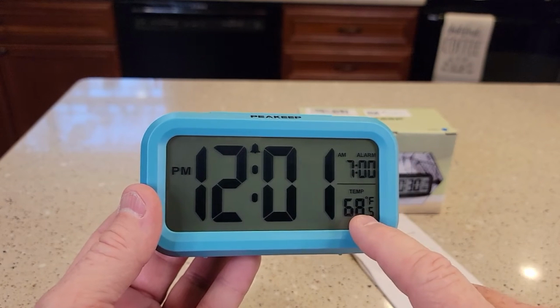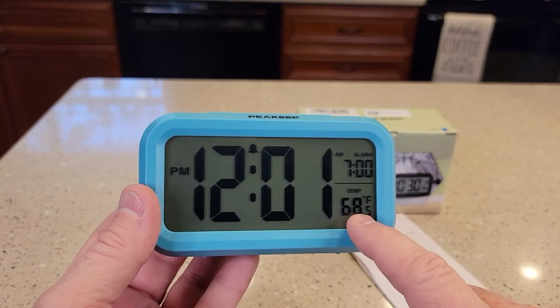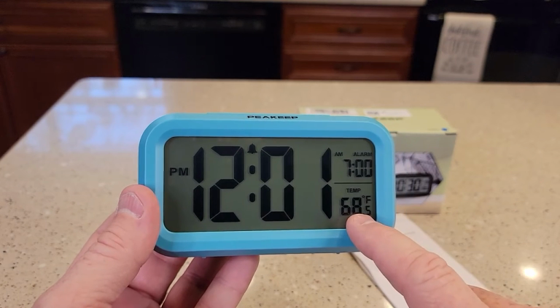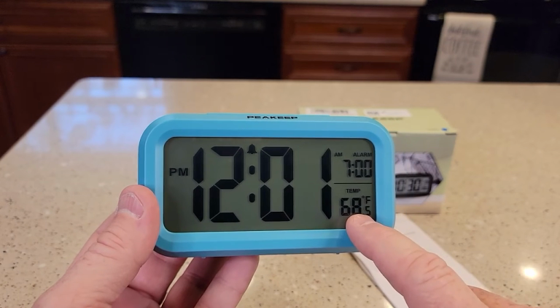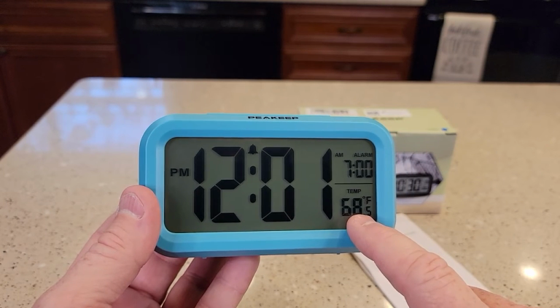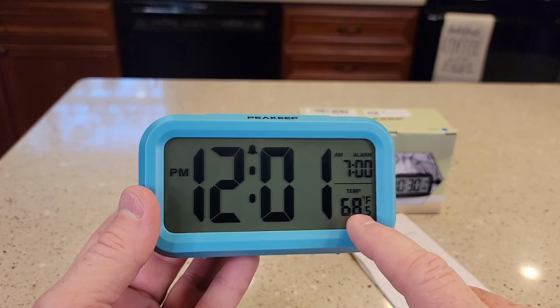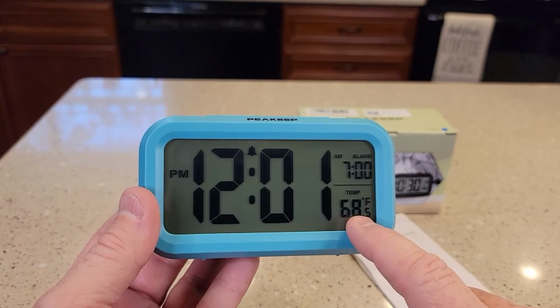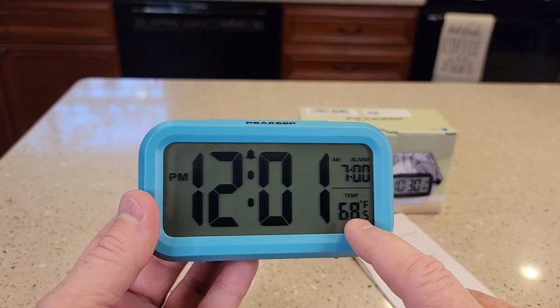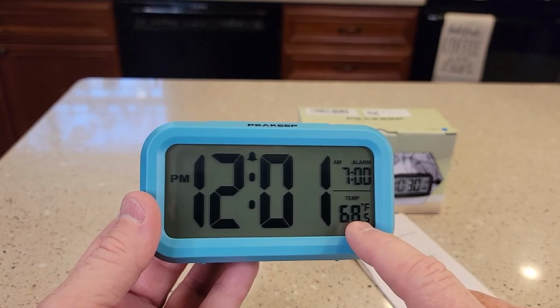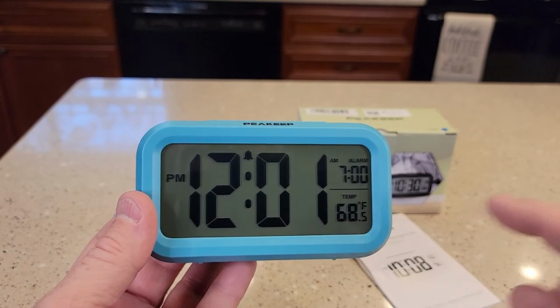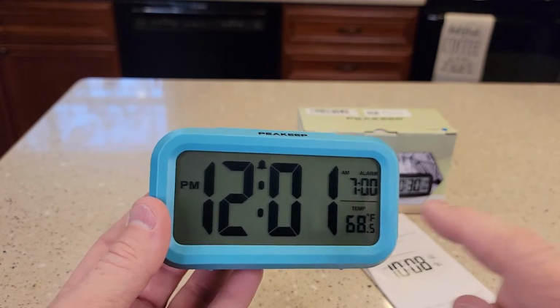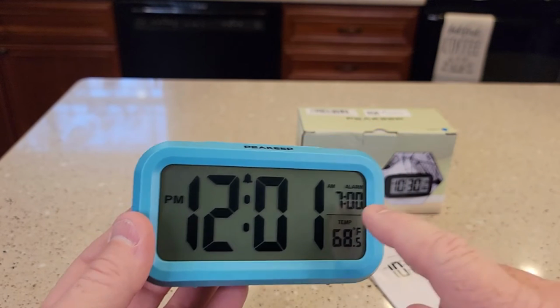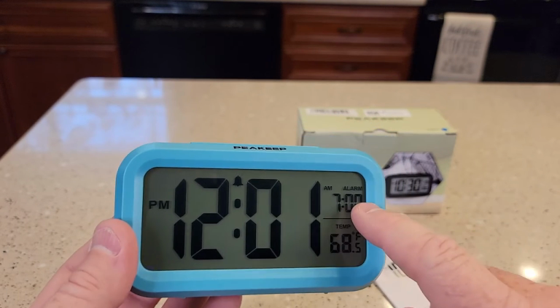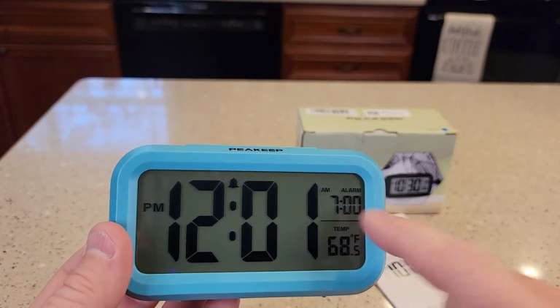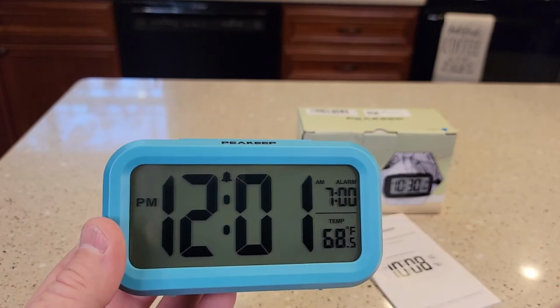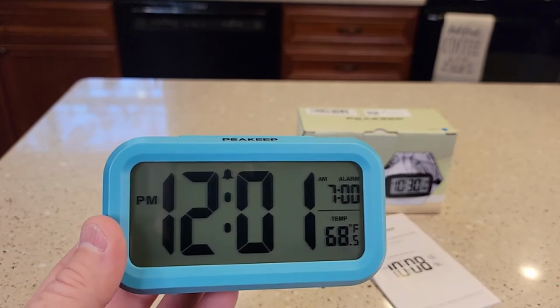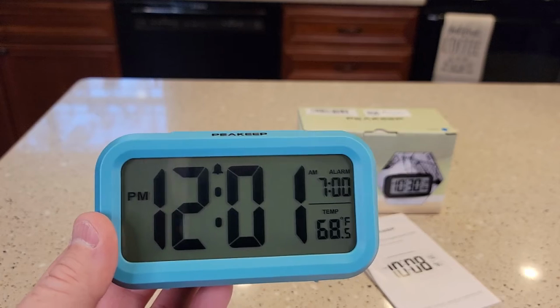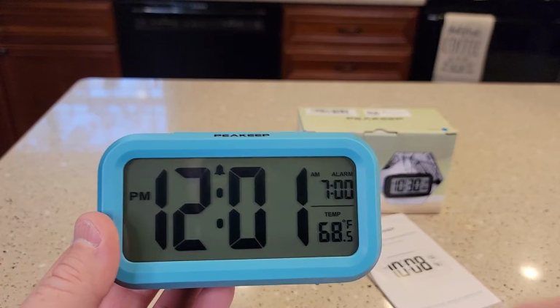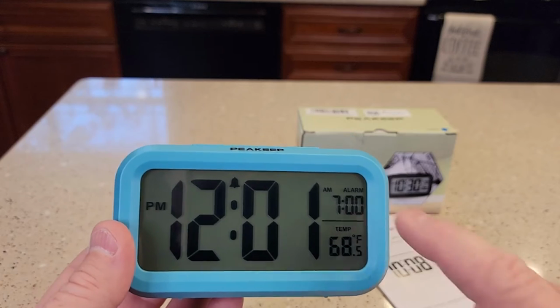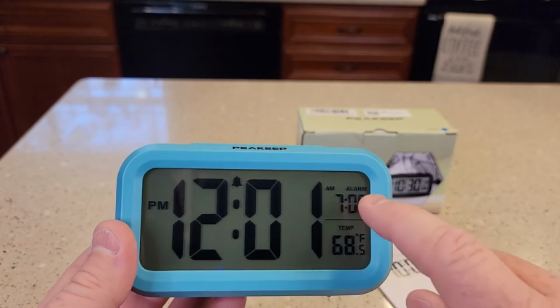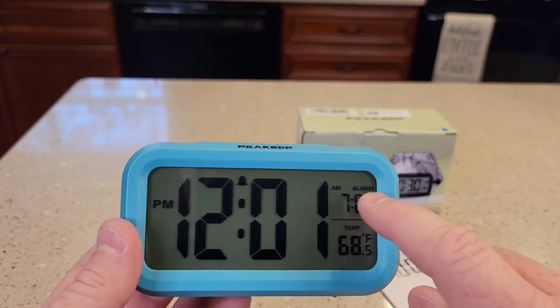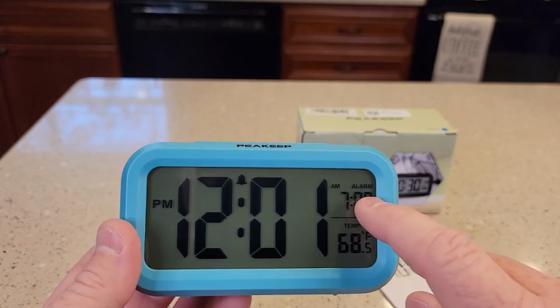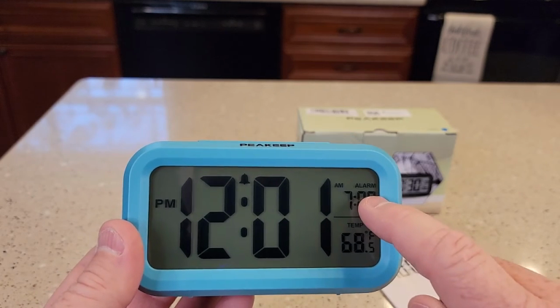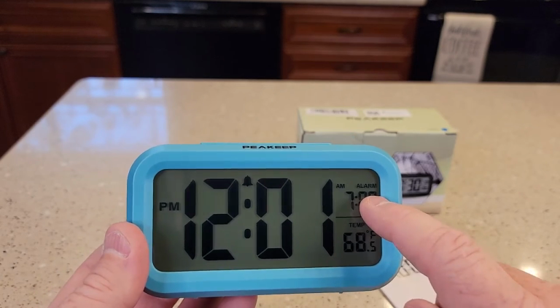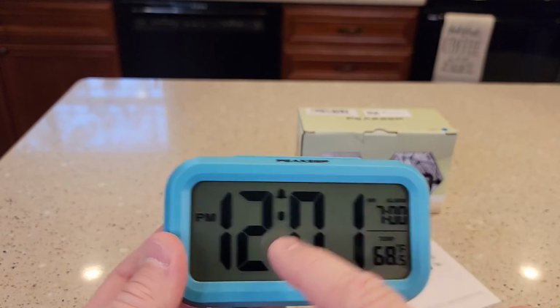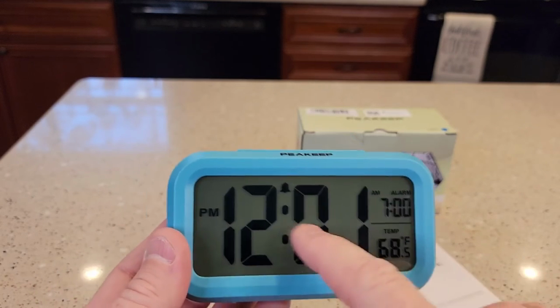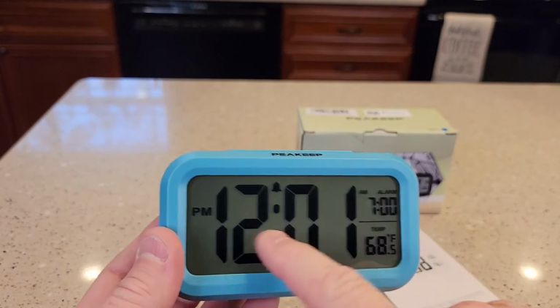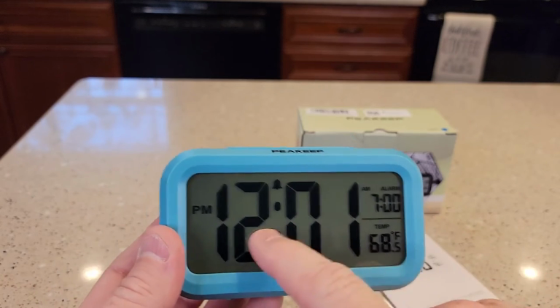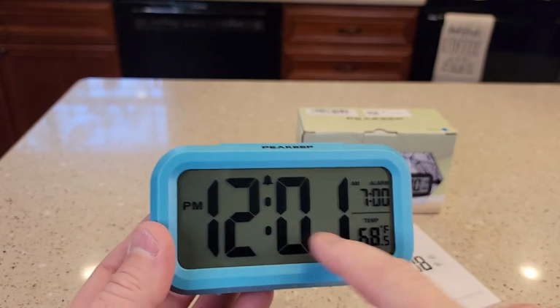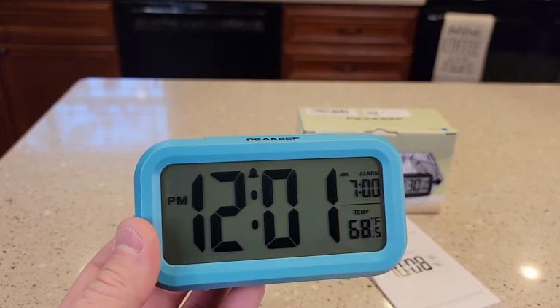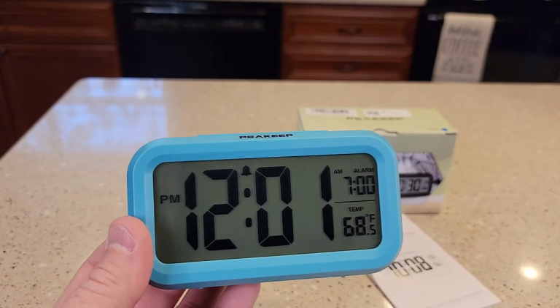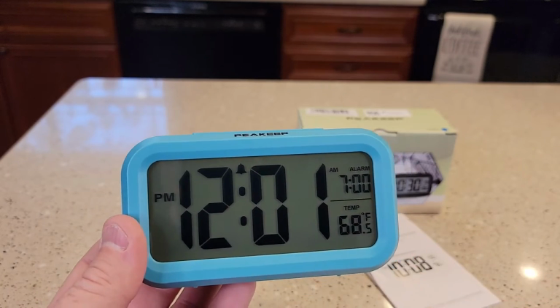It does give you room temperature, and it tells you the alarm — that's the time the alarm is set. This is the current time in your house.